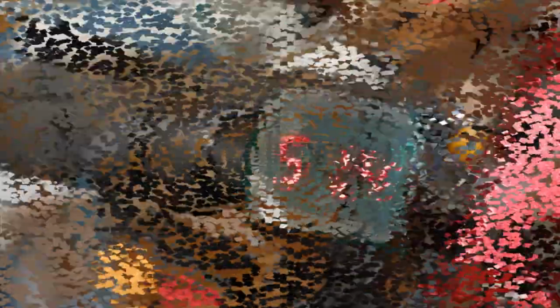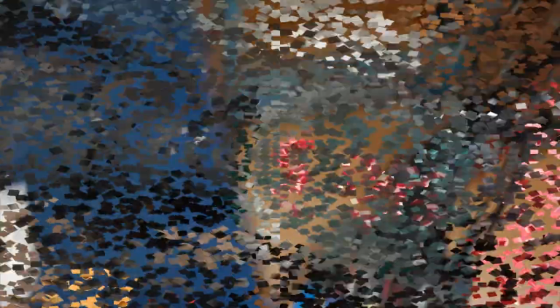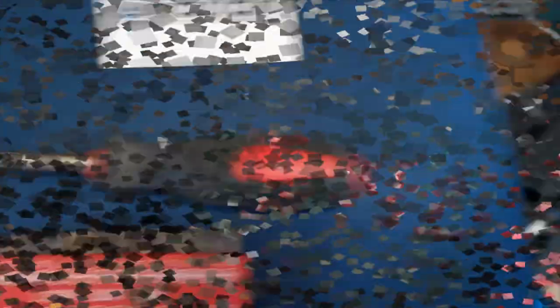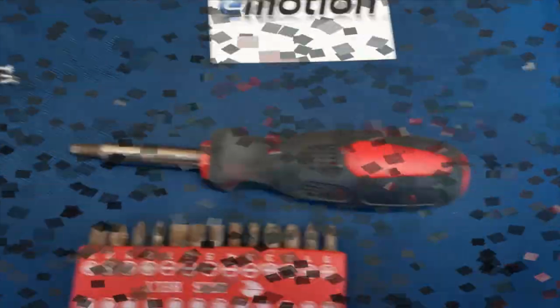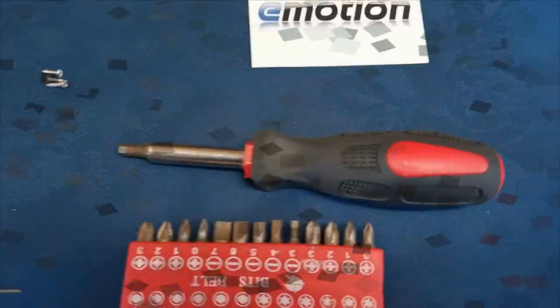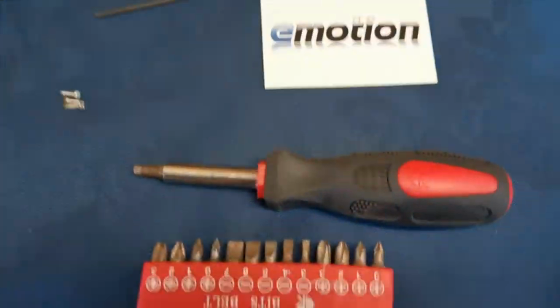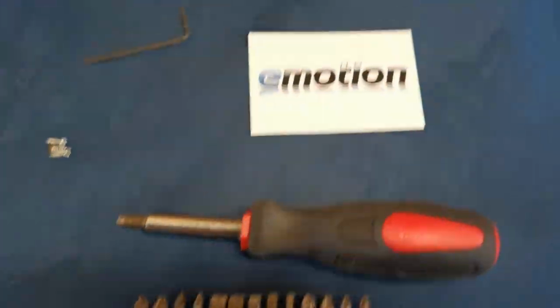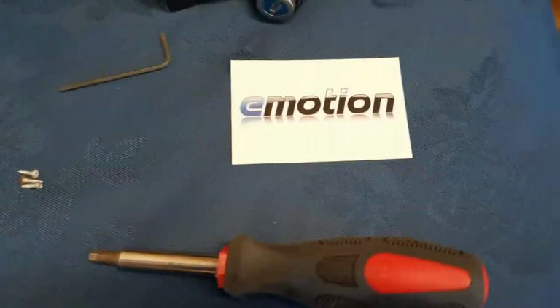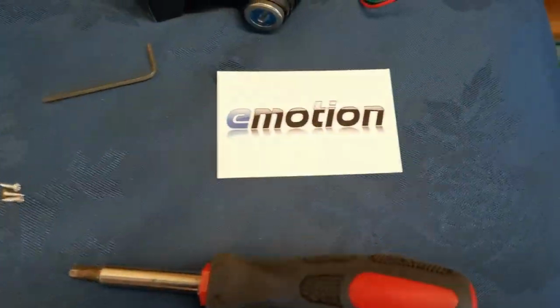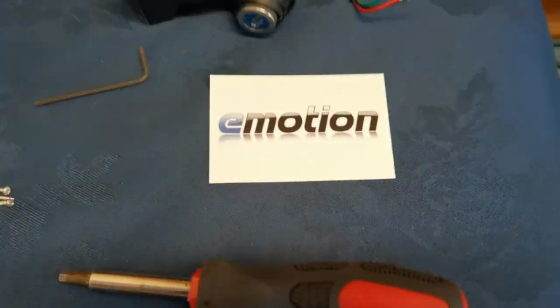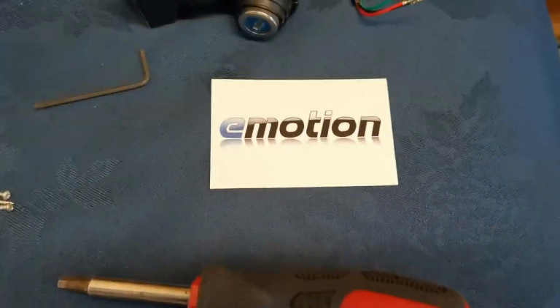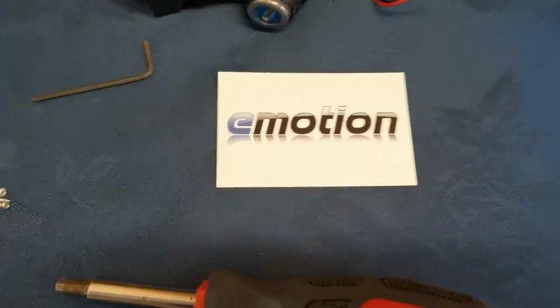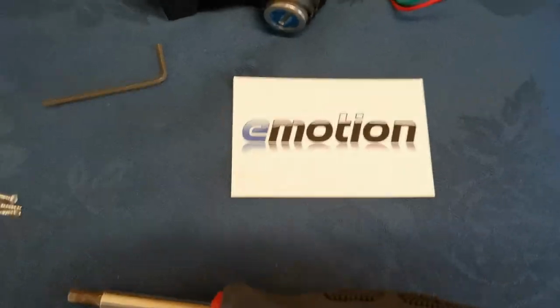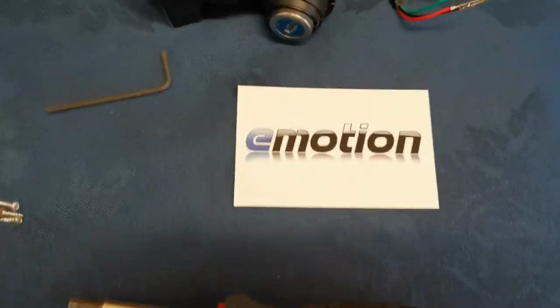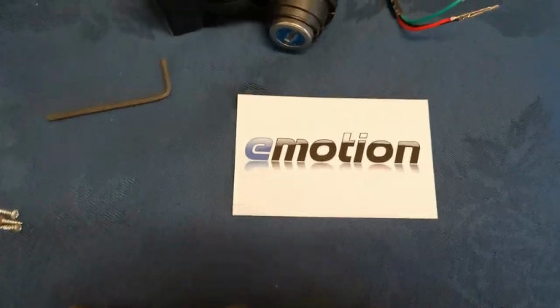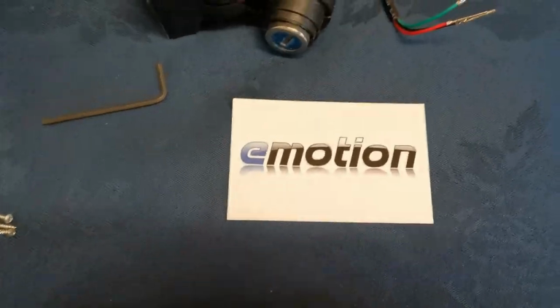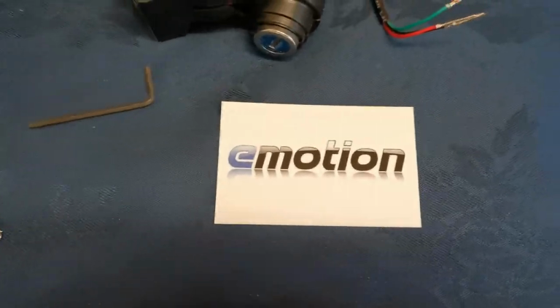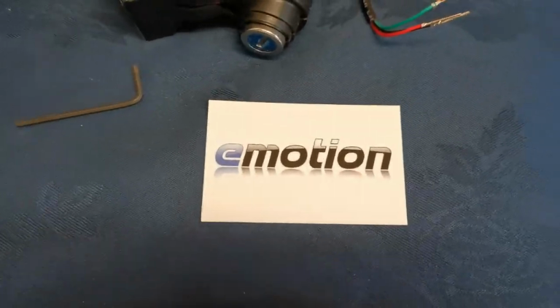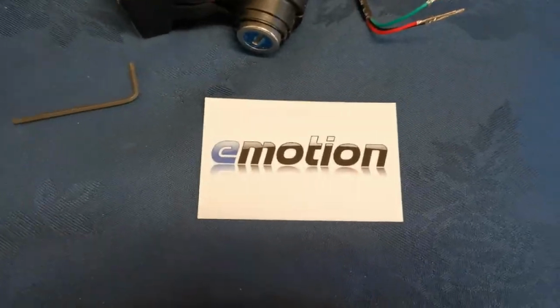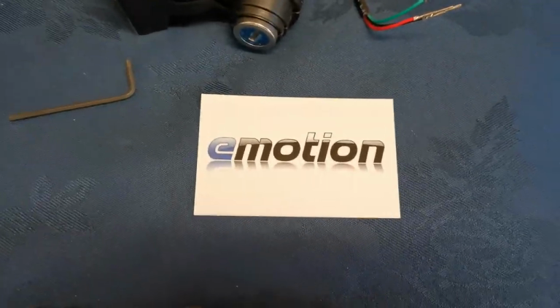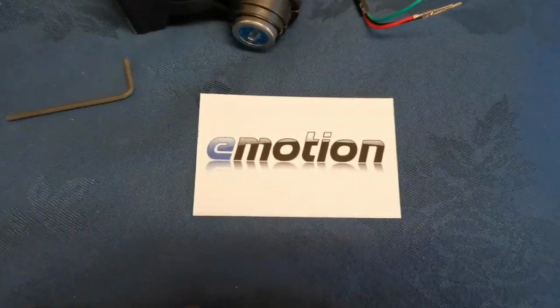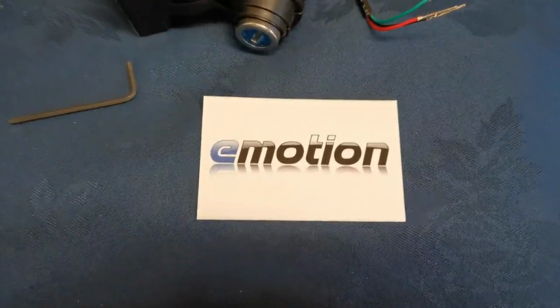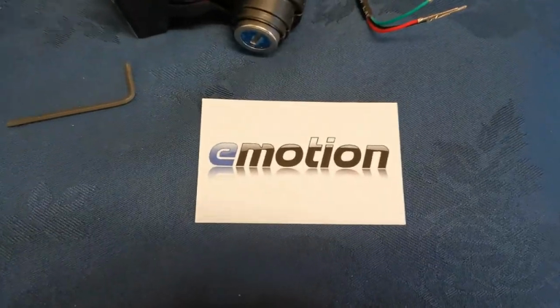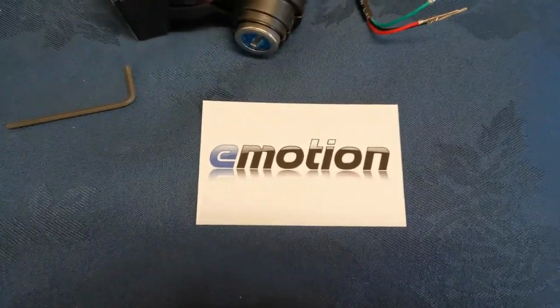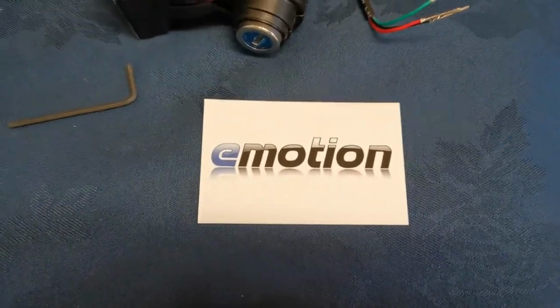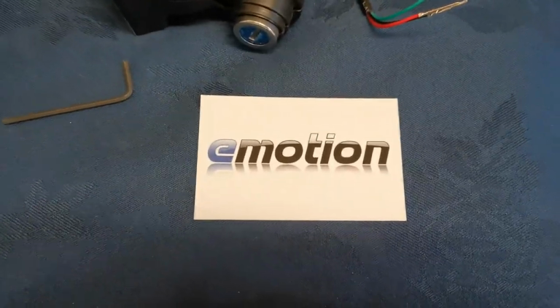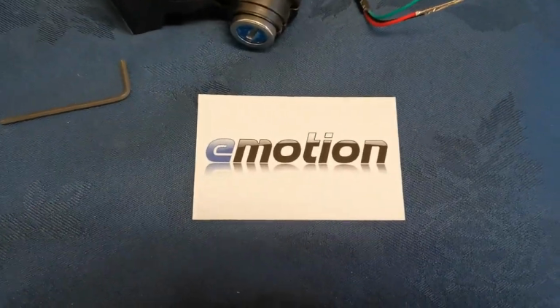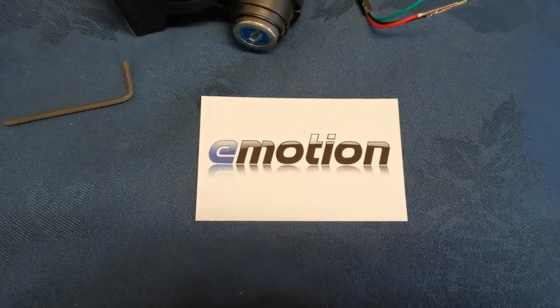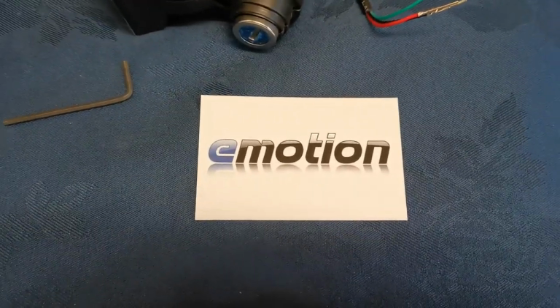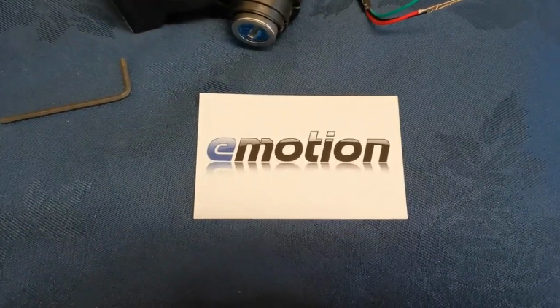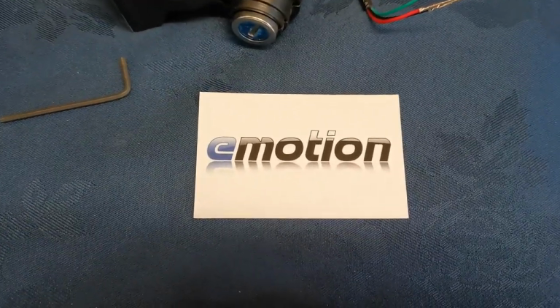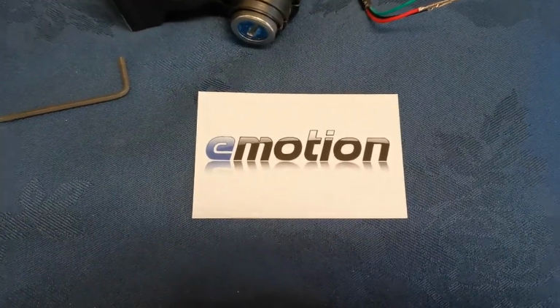My name's Rob from e-motion repairs. Hope you fix your booster.